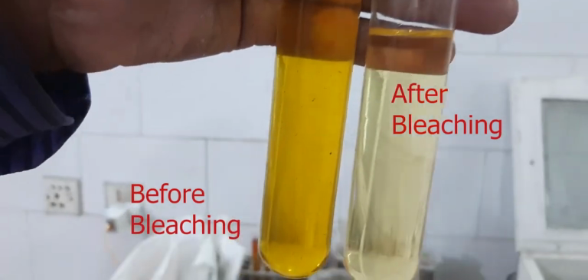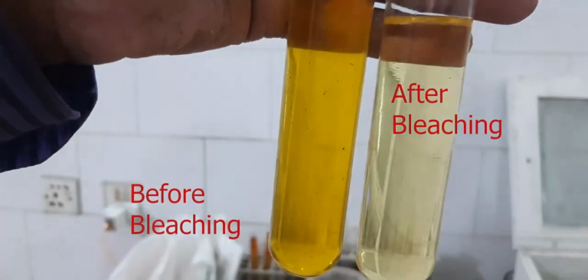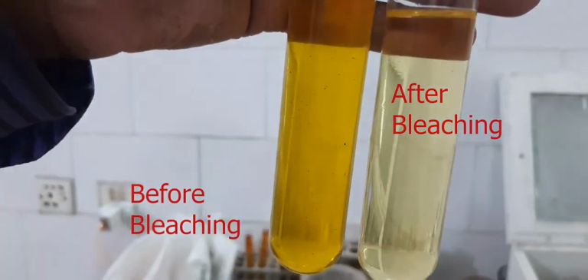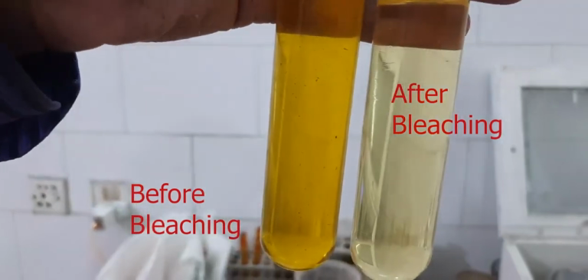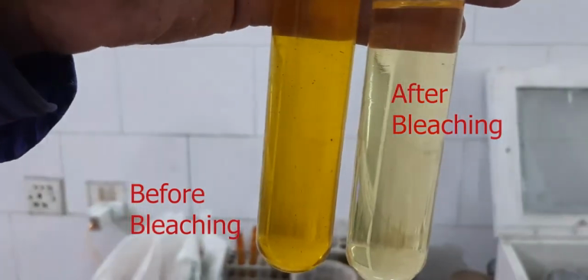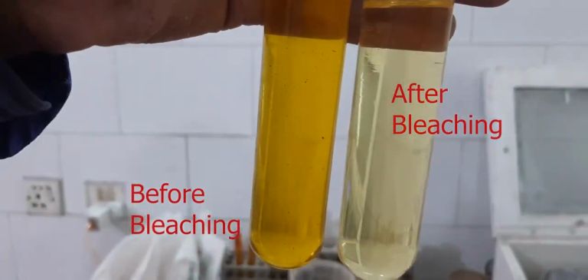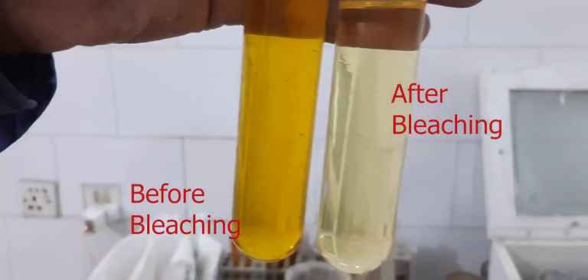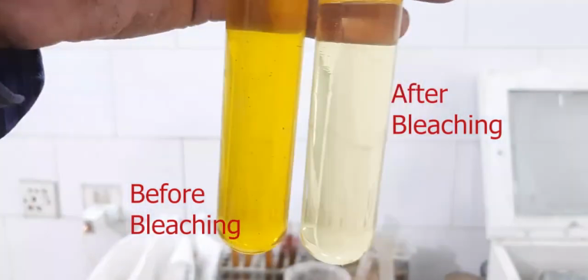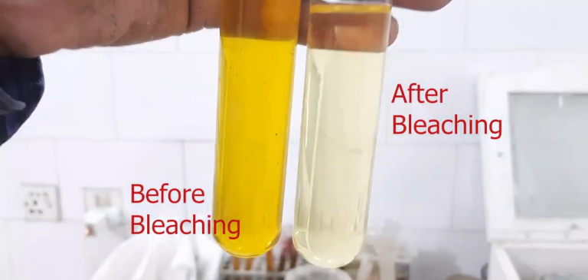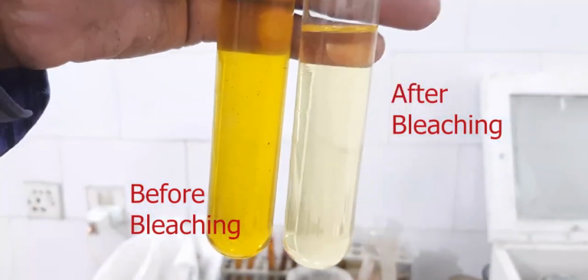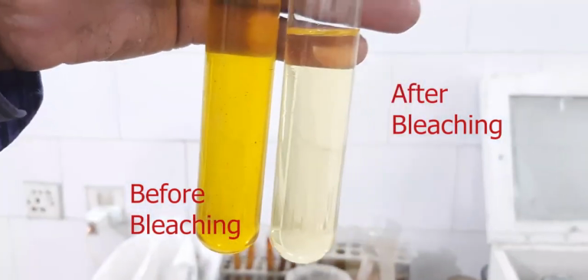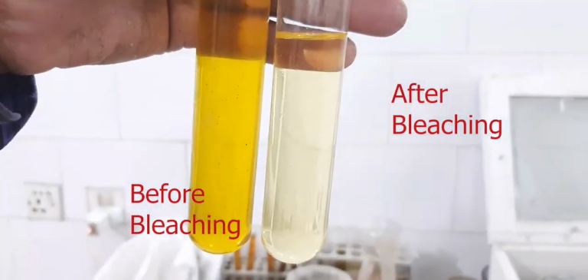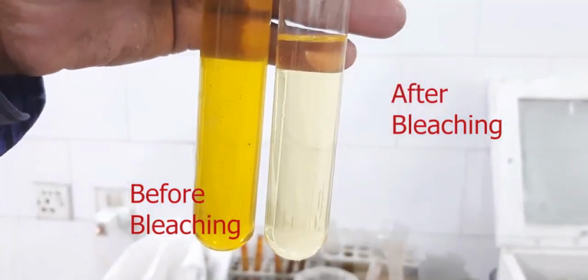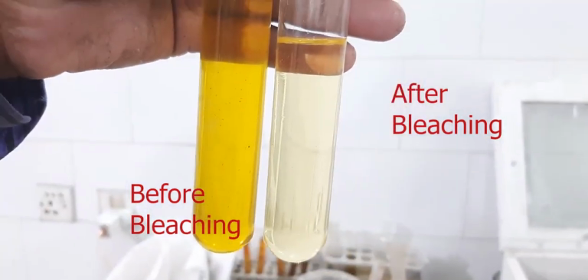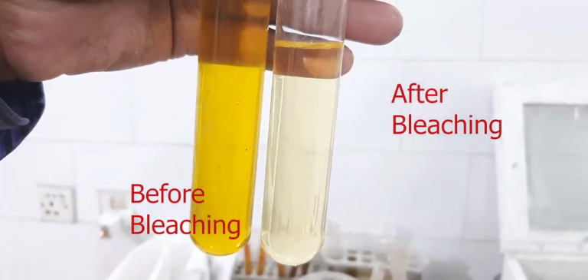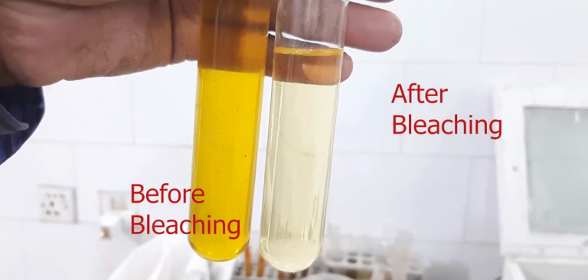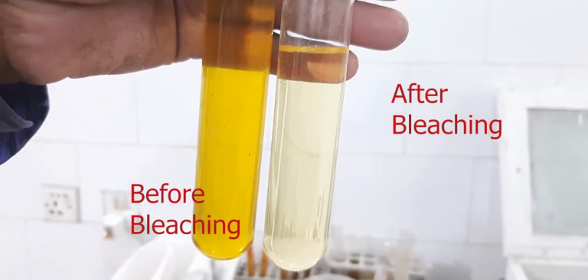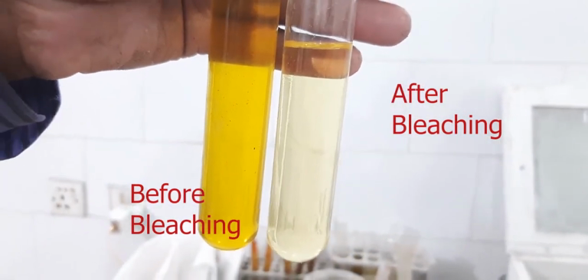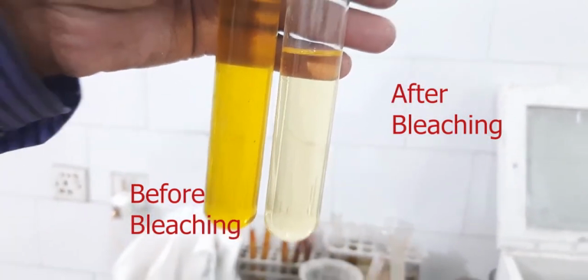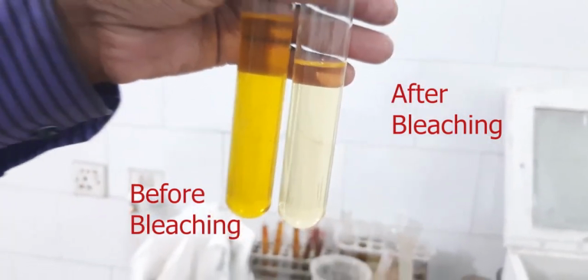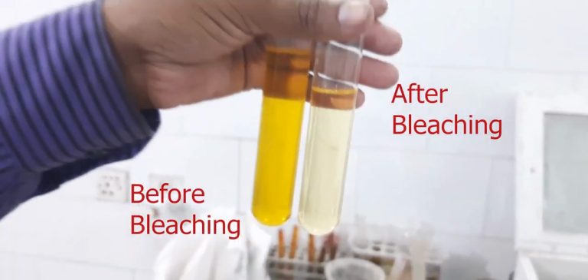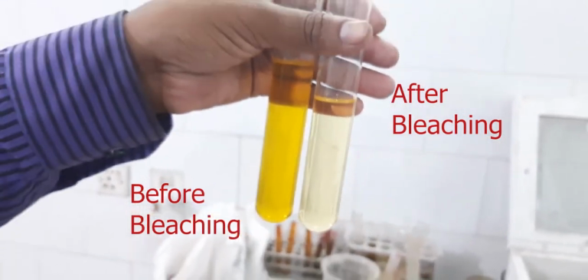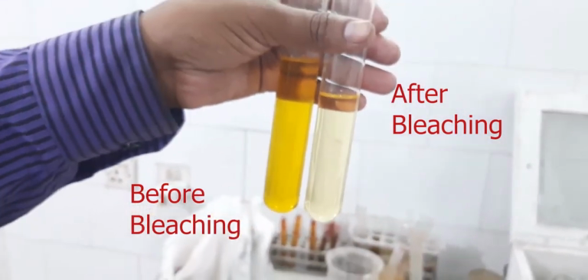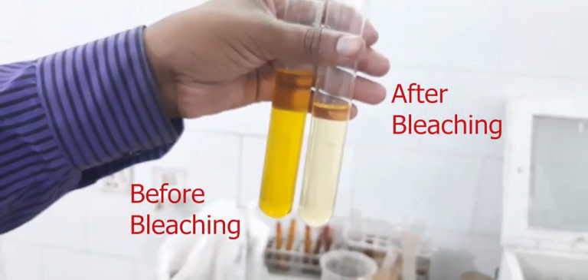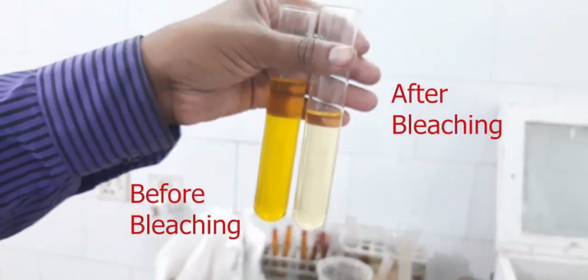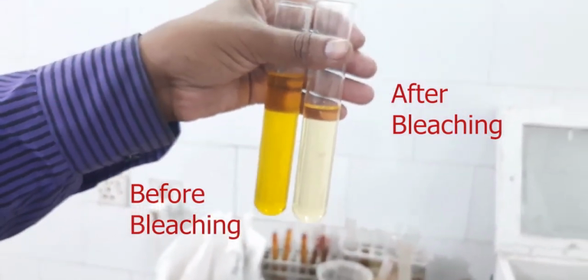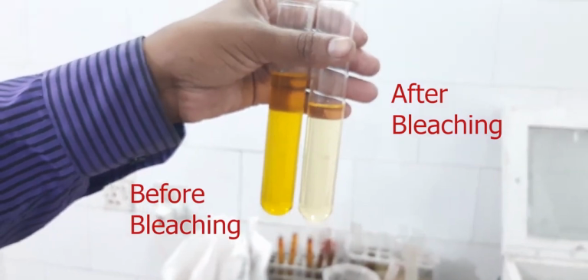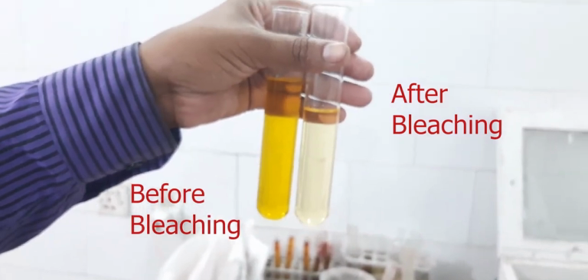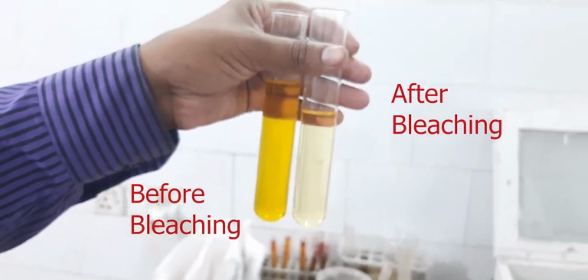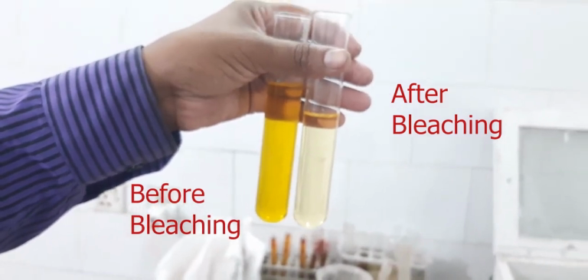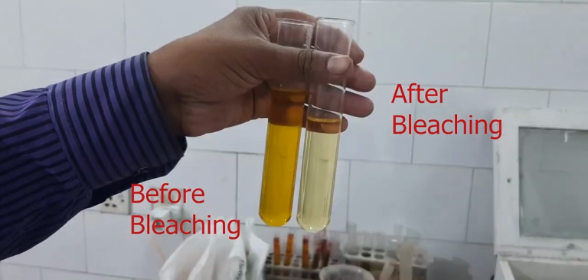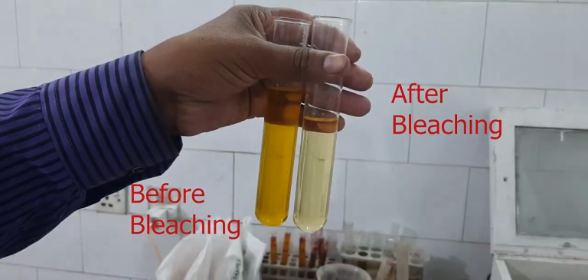At this point, the distinction between the raw oil and the bleached oil is readily apparent.